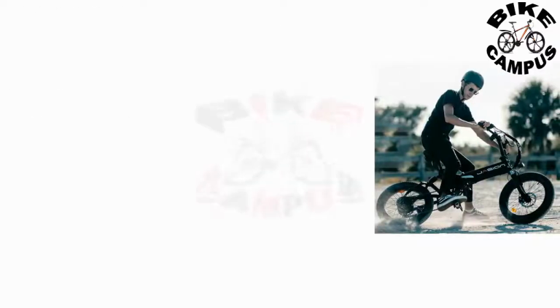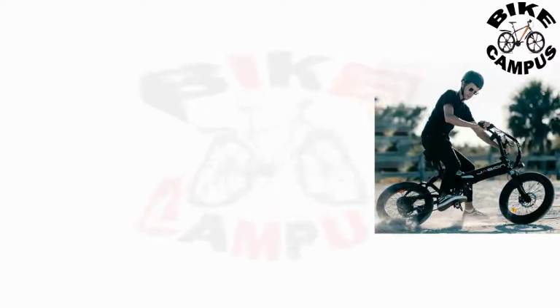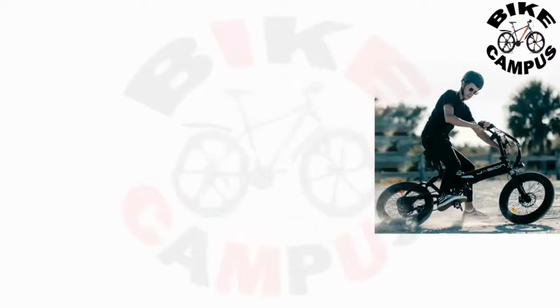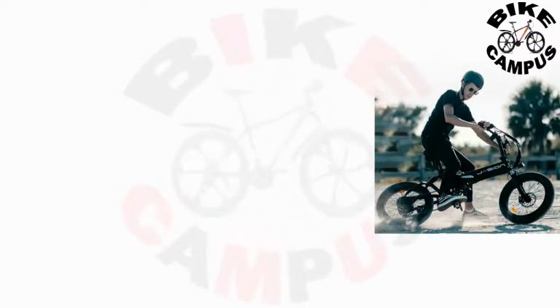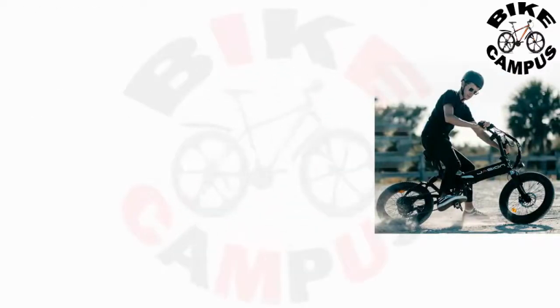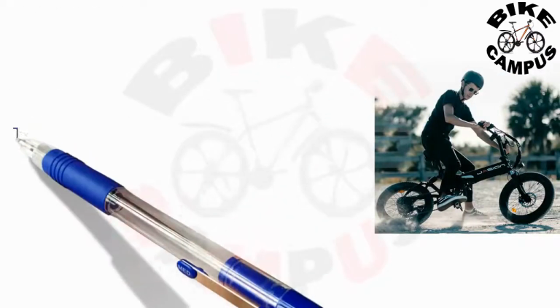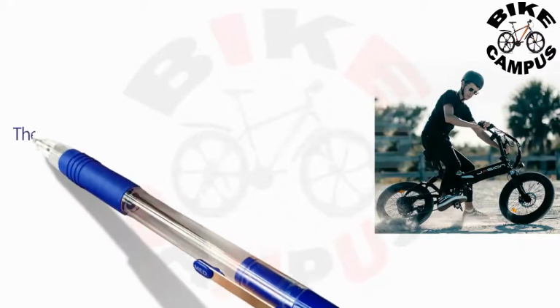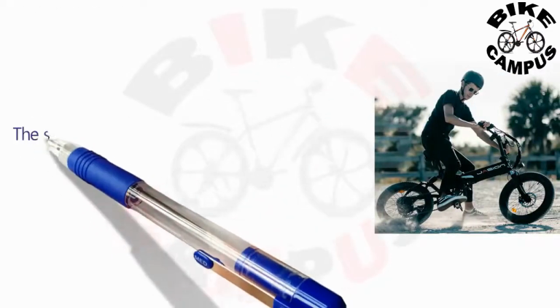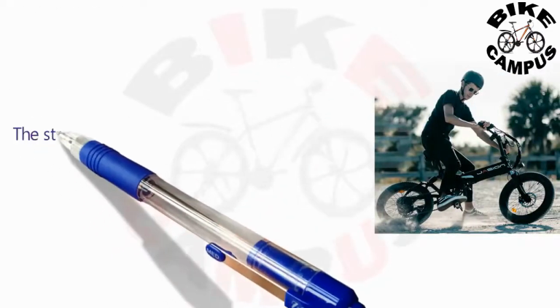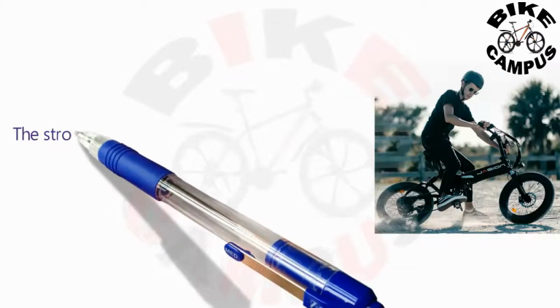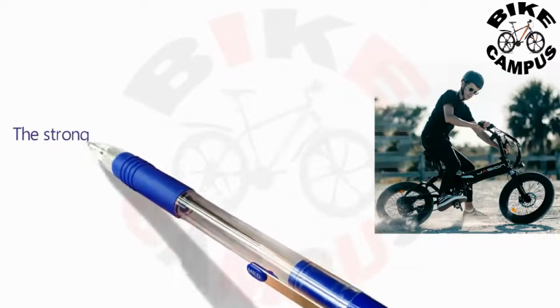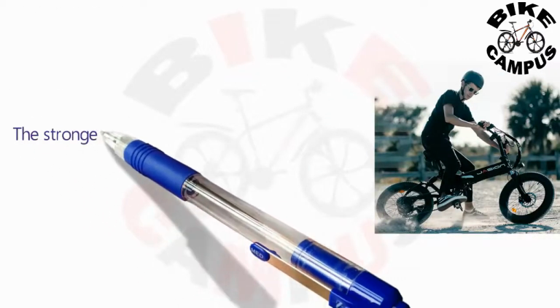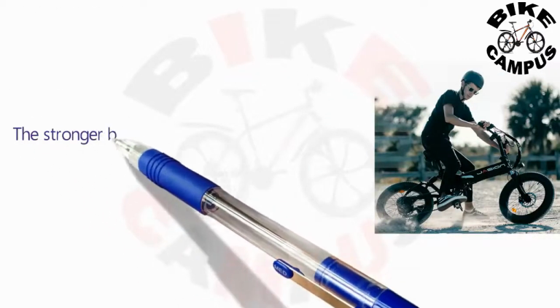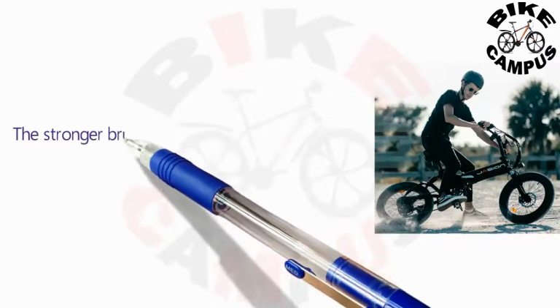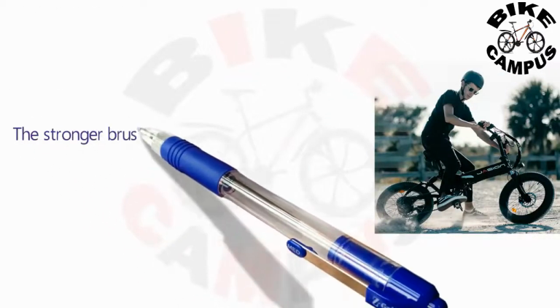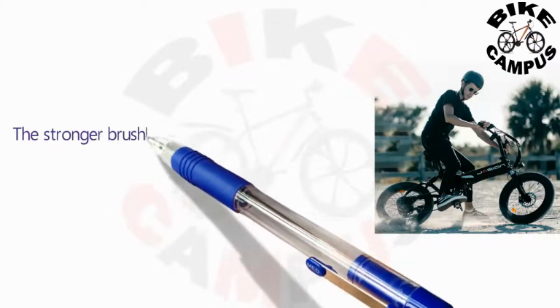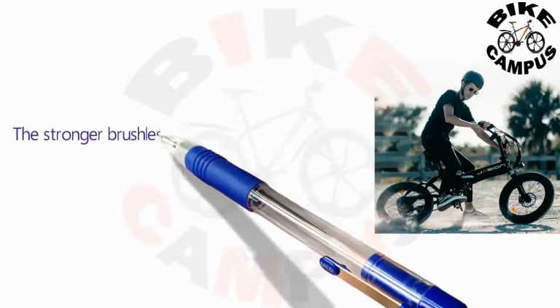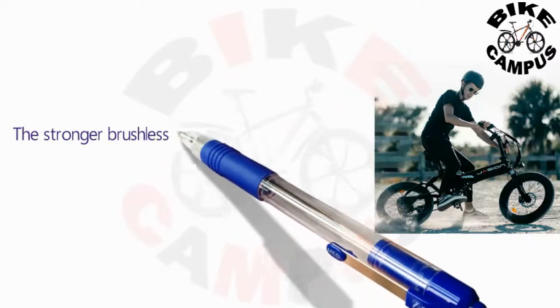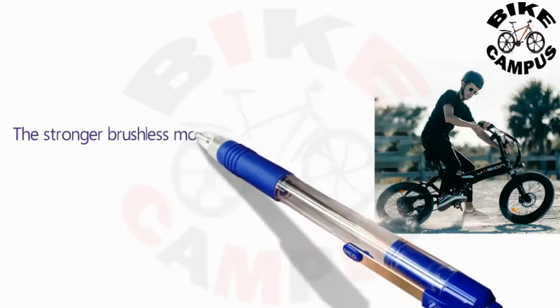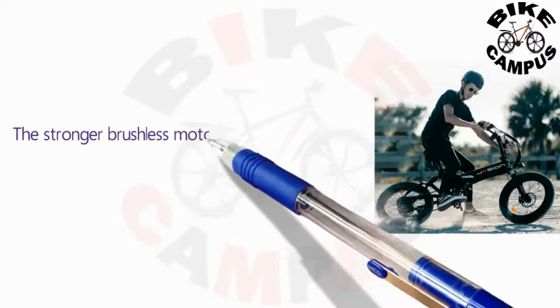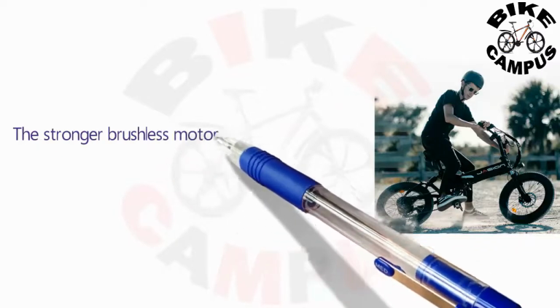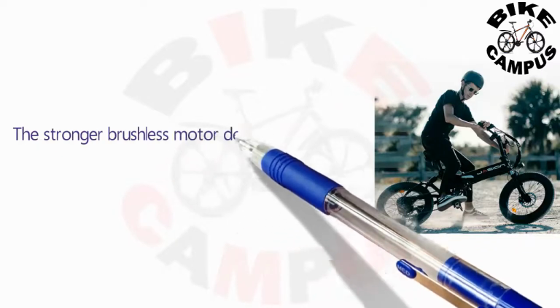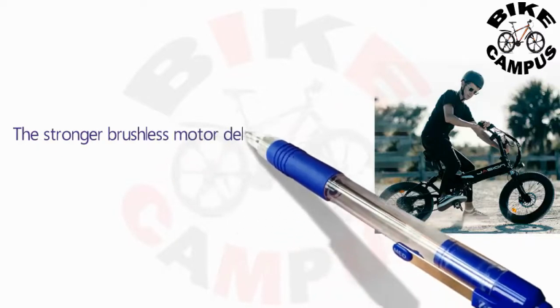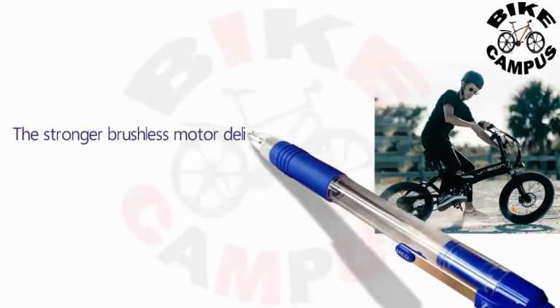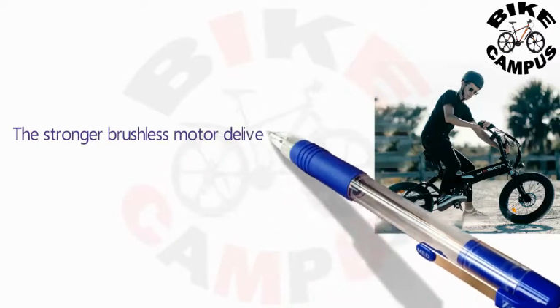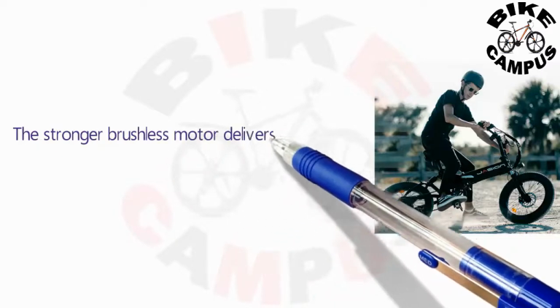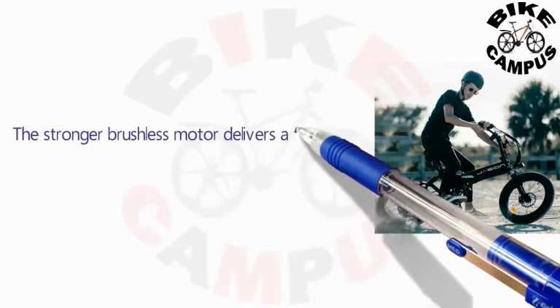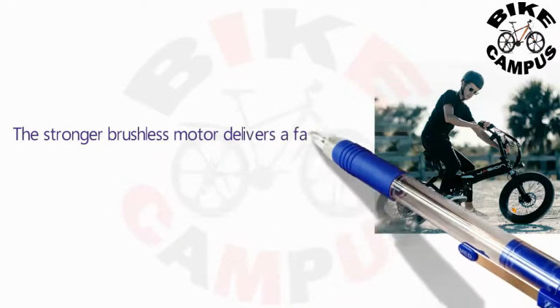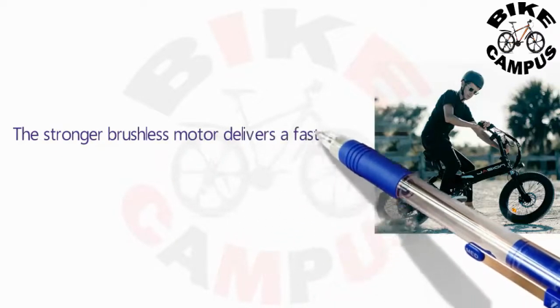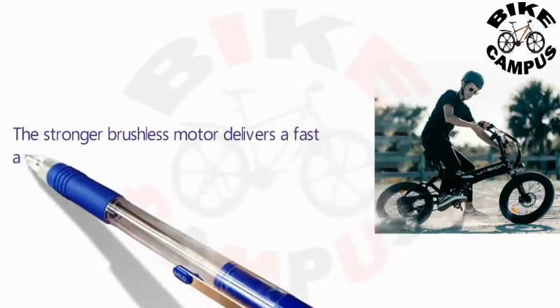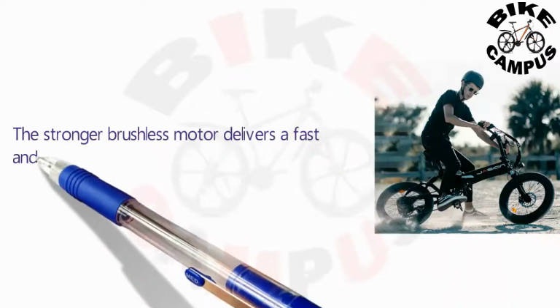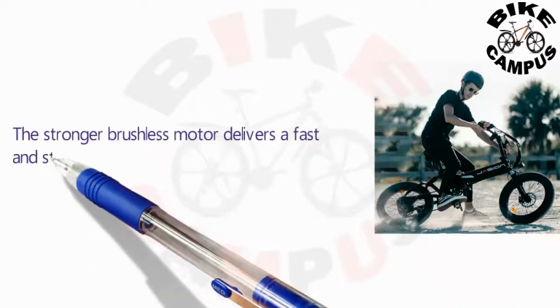The stronger brushless motor delivers a fast and sturdy riding experience whenever you ride it on any road condition.